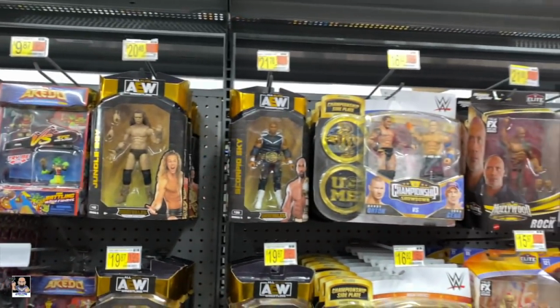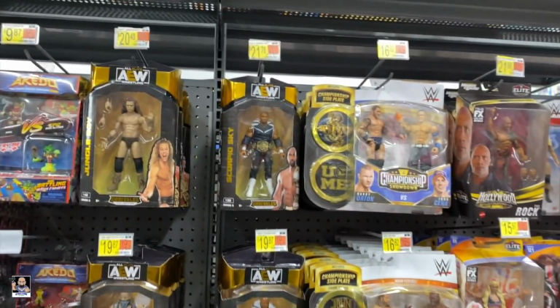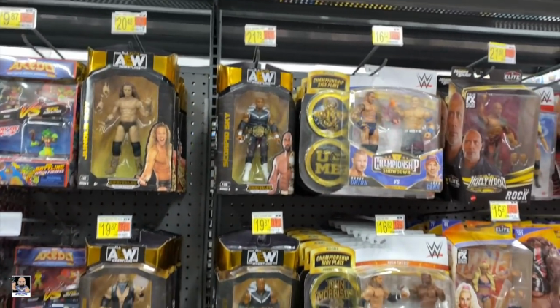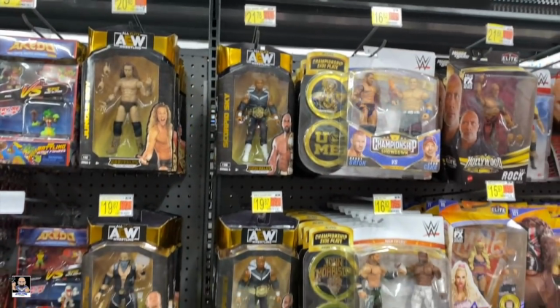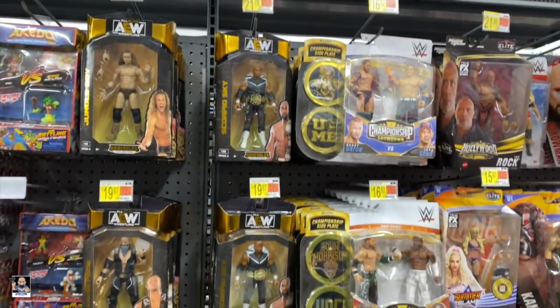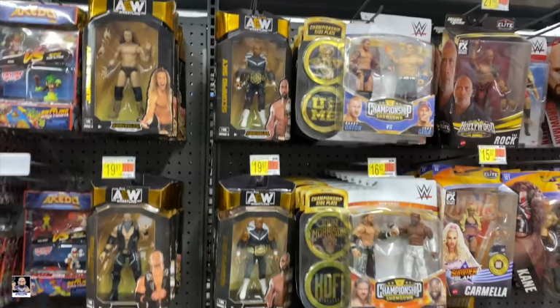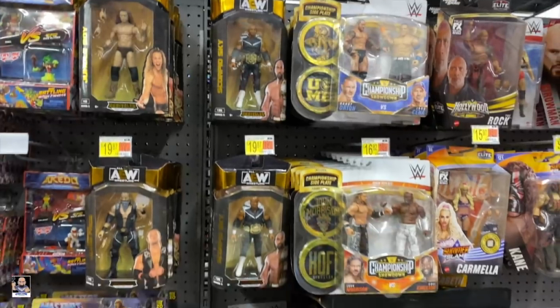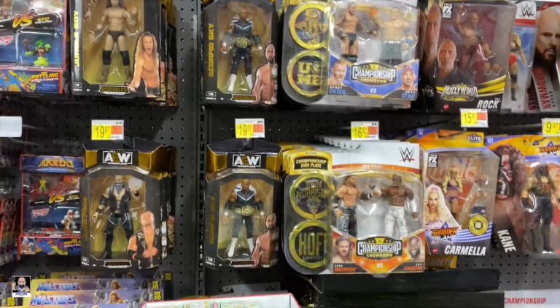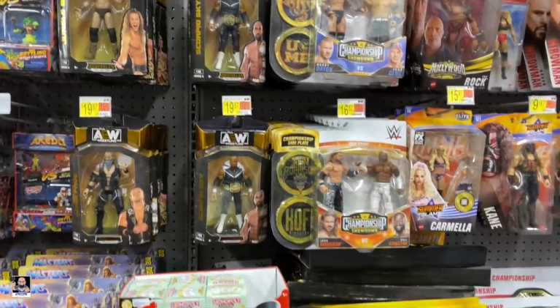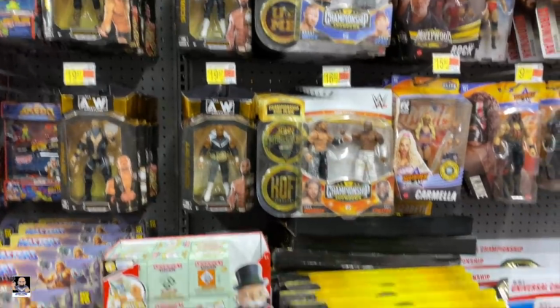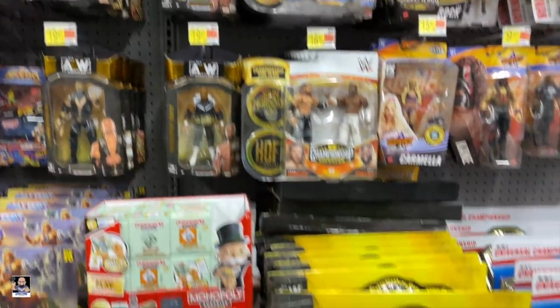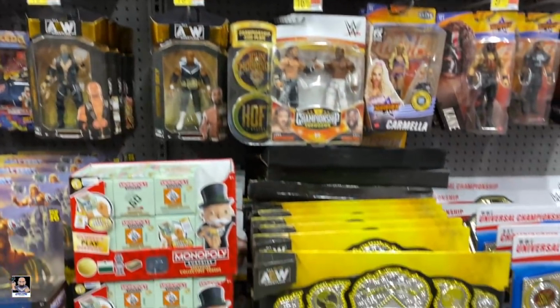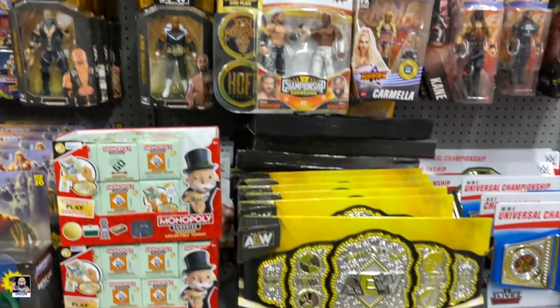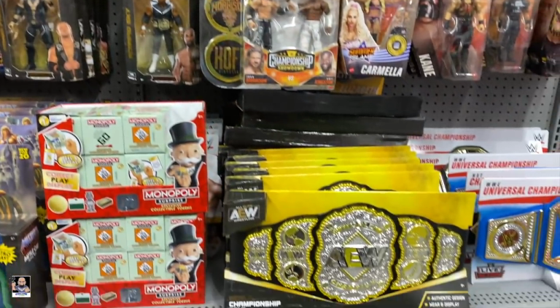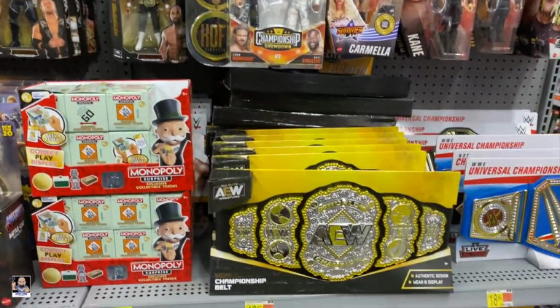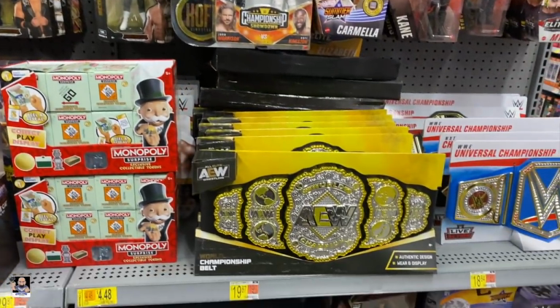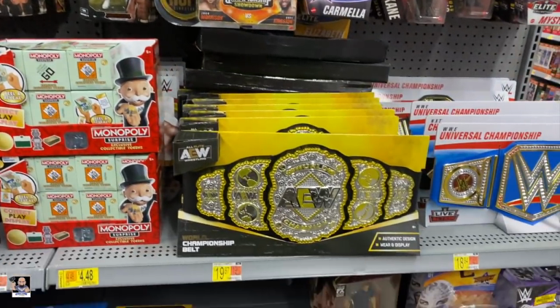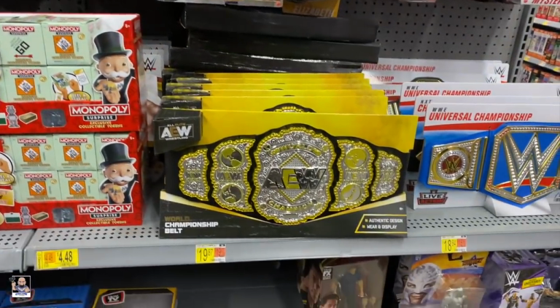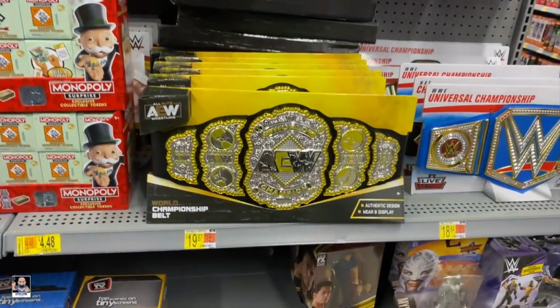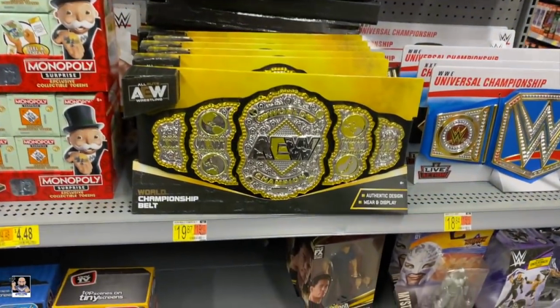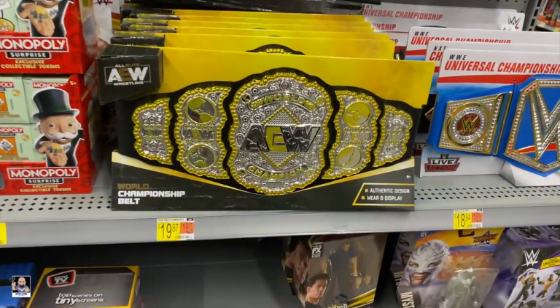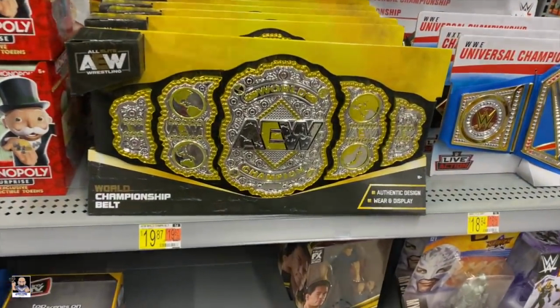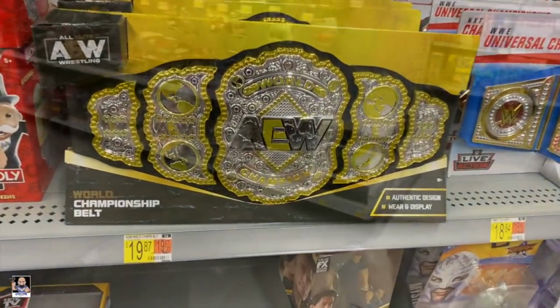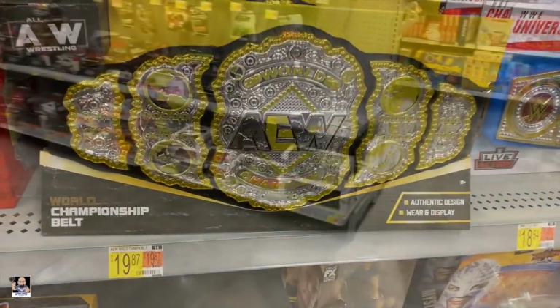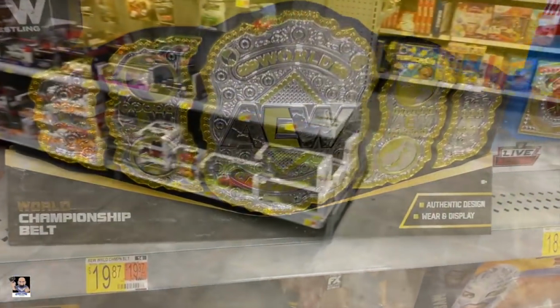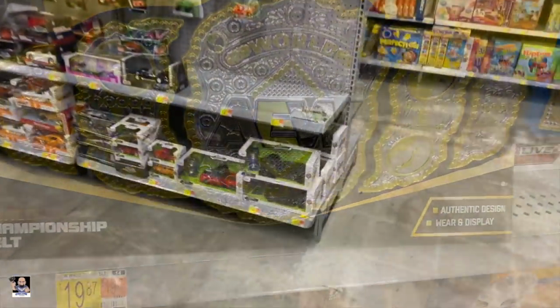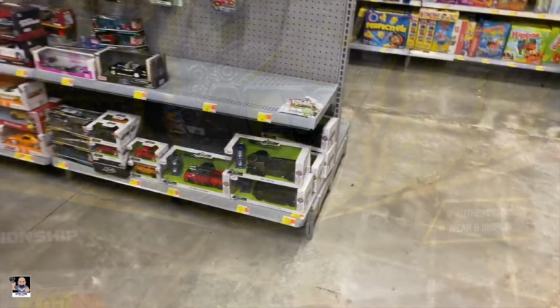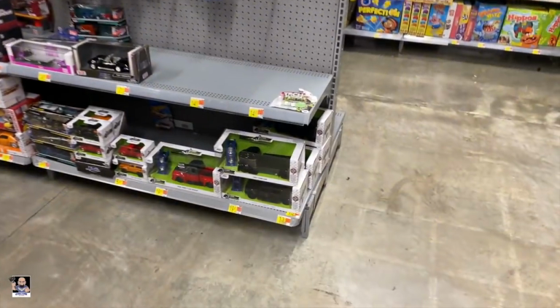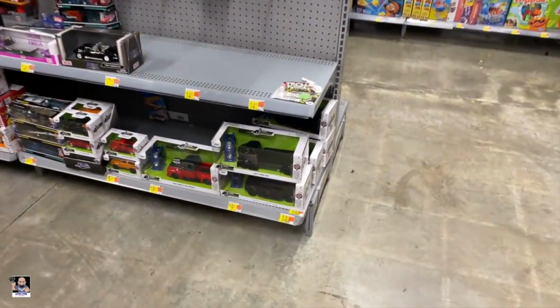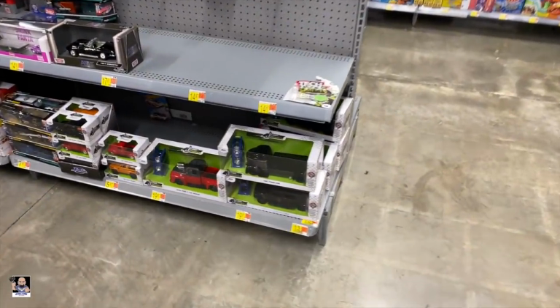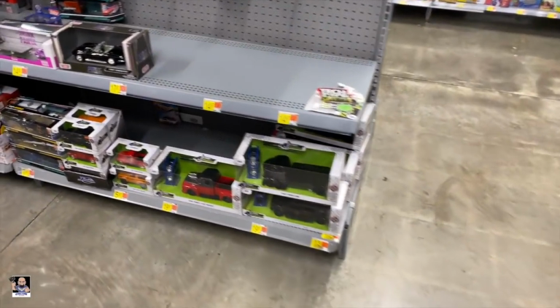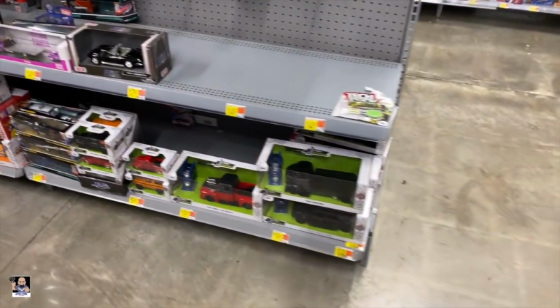But there you go - that's the wrestling stuff. Alright guys, I'm going to keep looking.